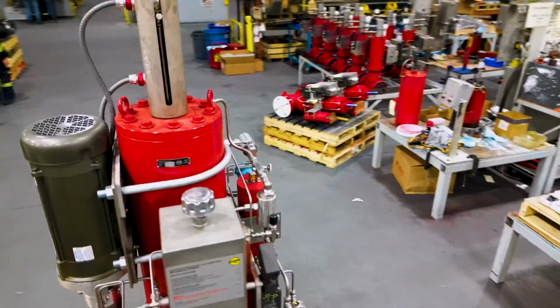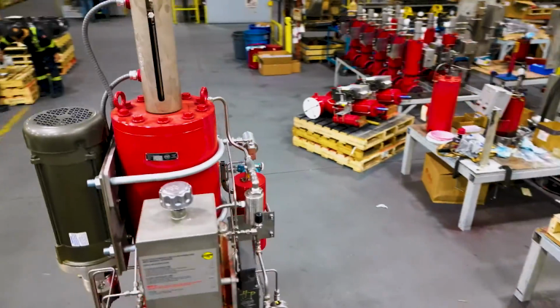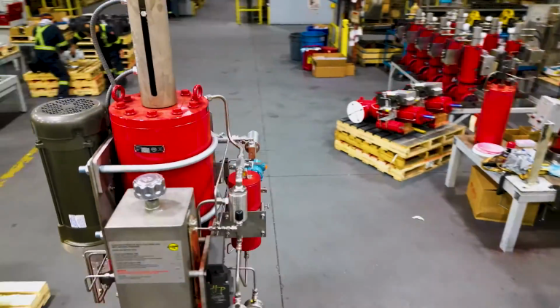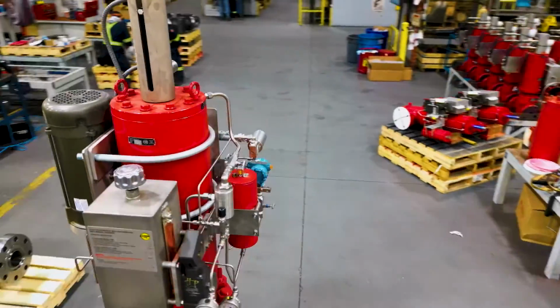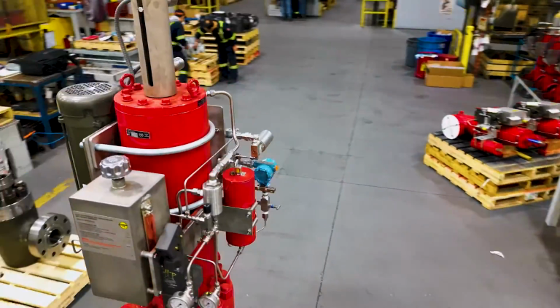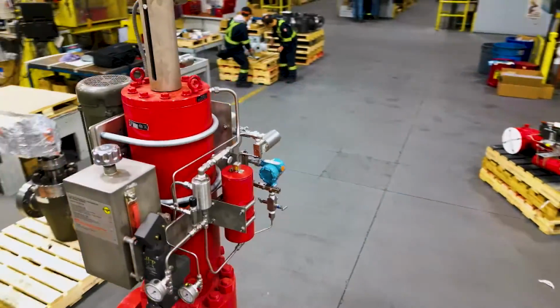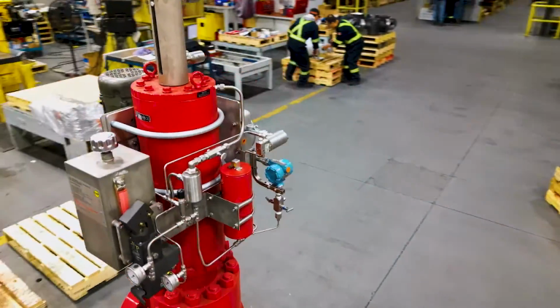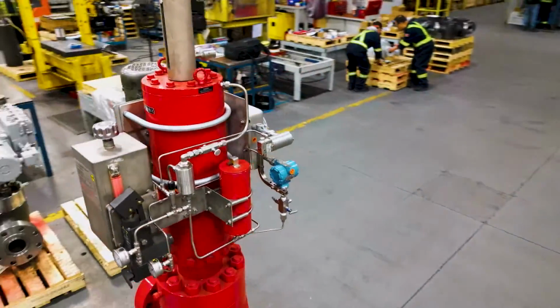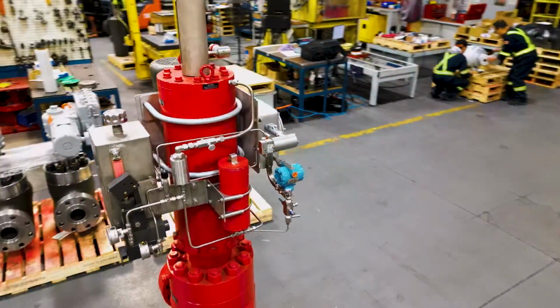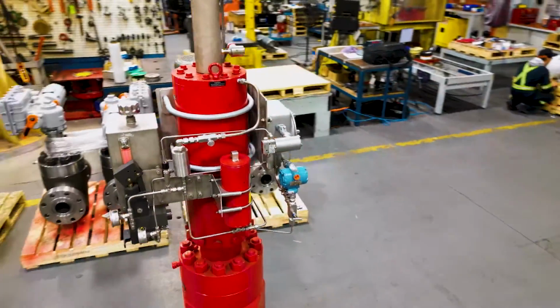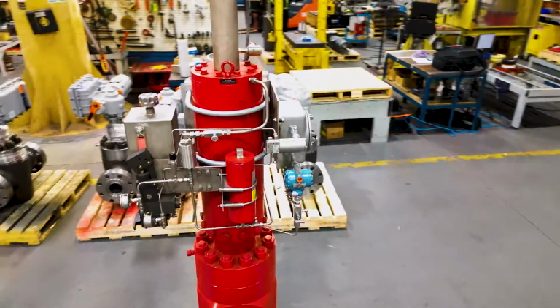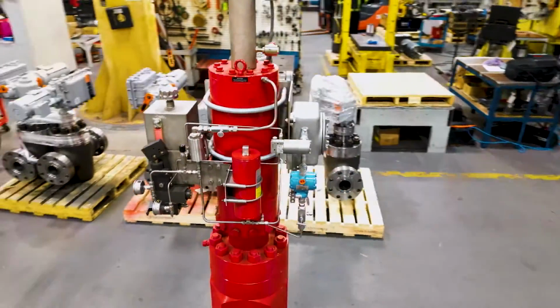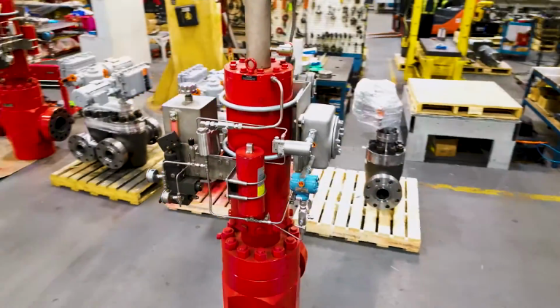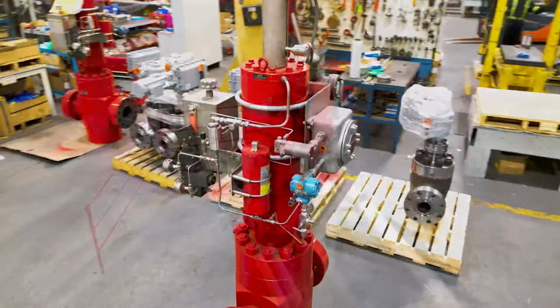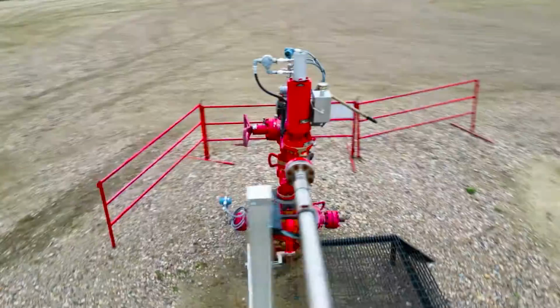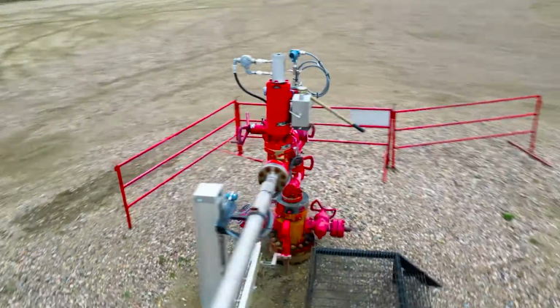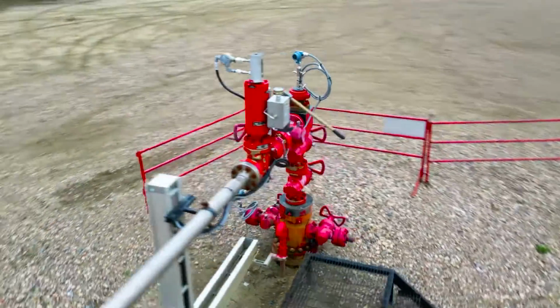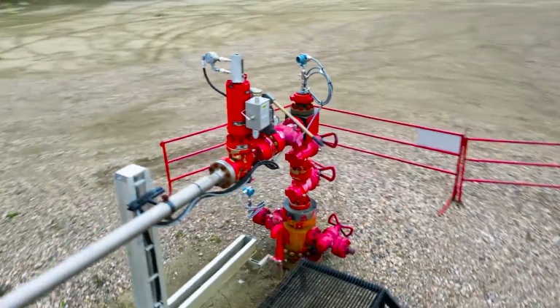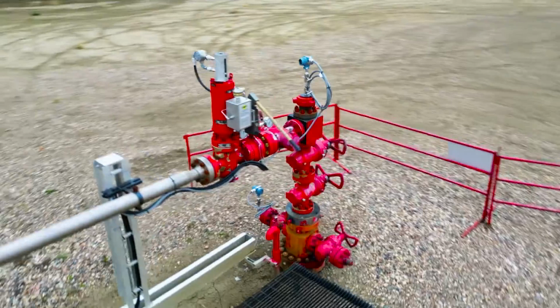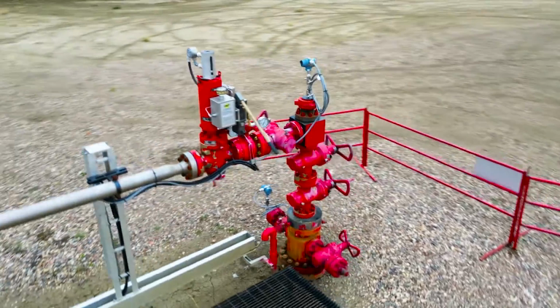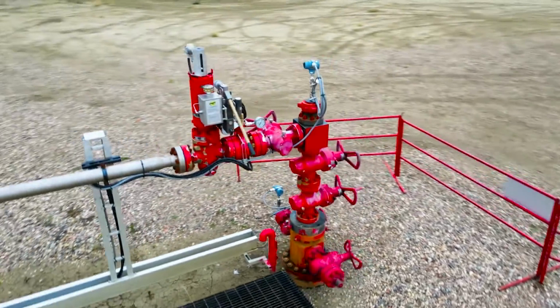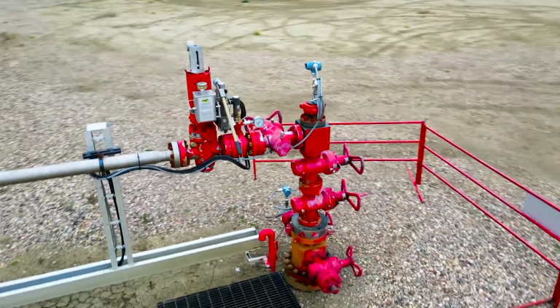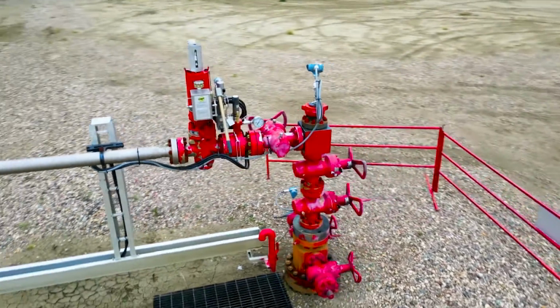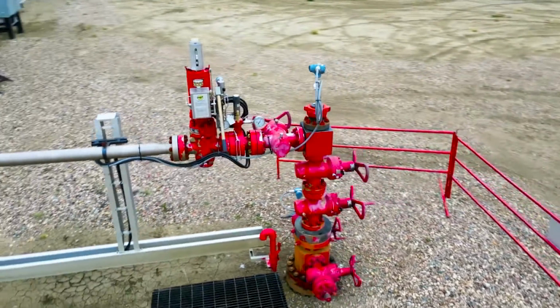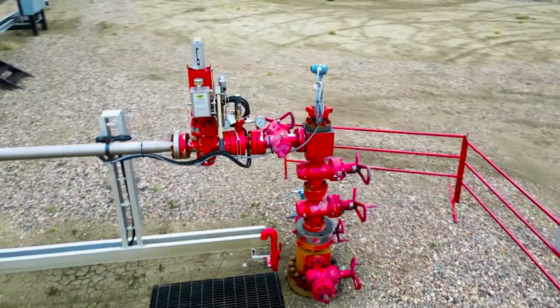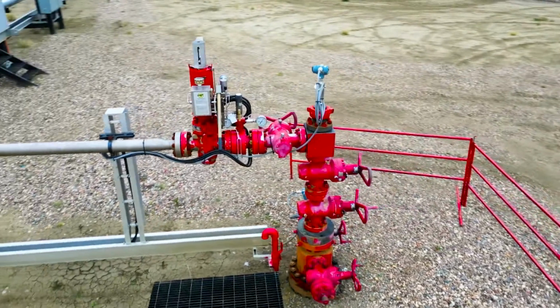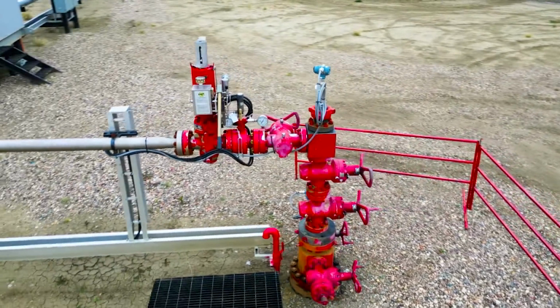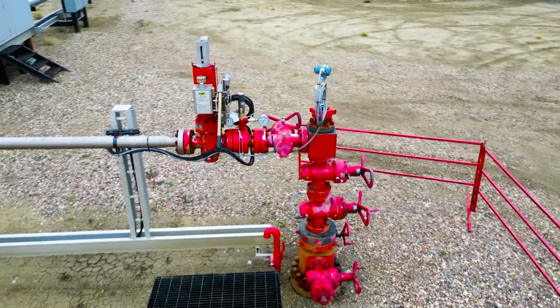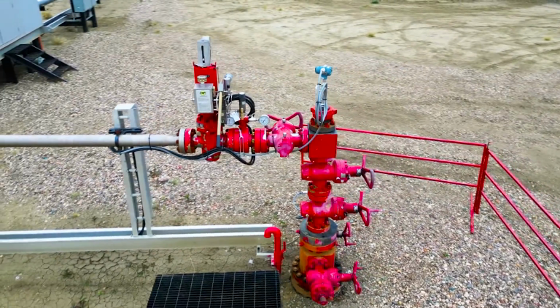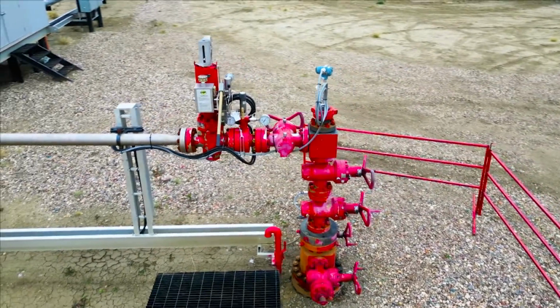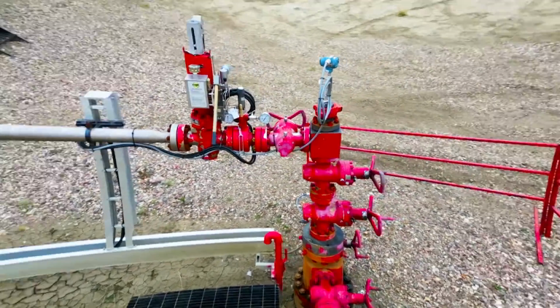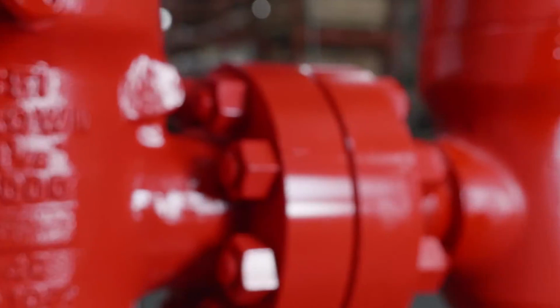Streamflow's automated valves — welcome to the answer for your operational success.